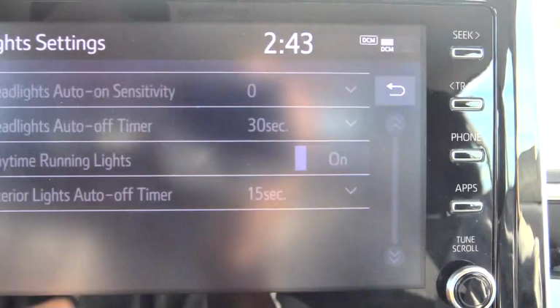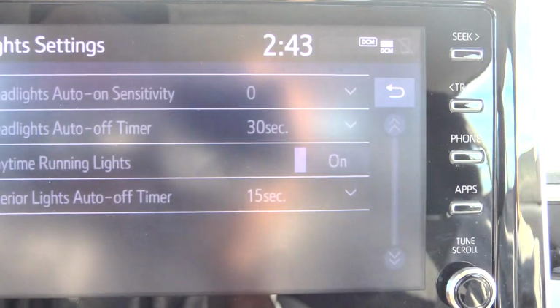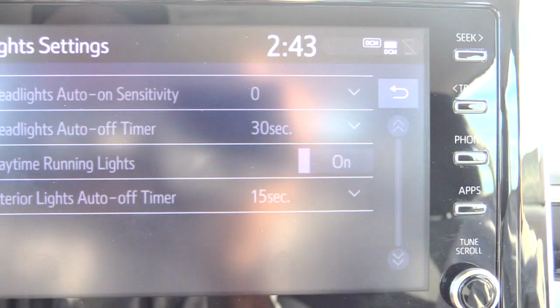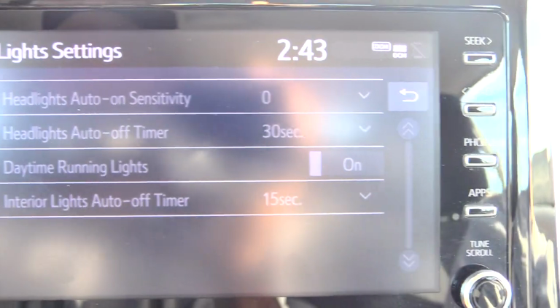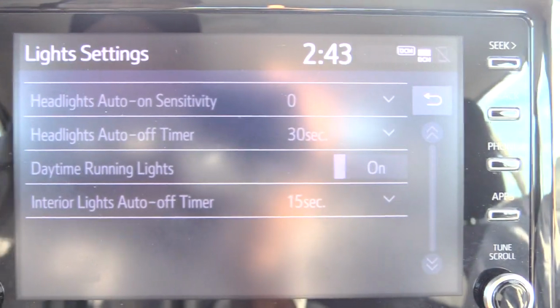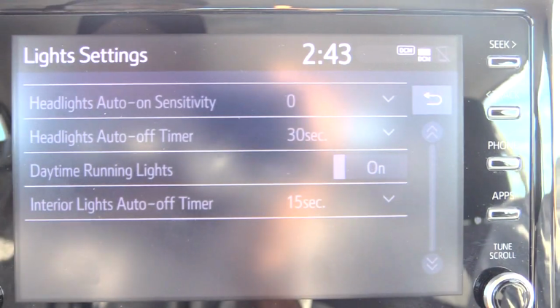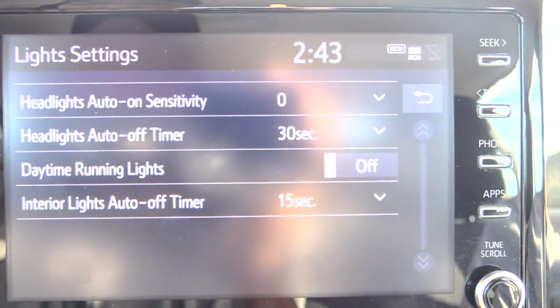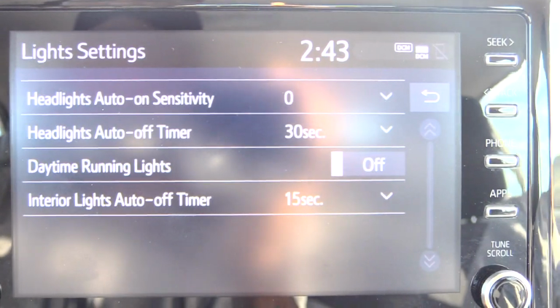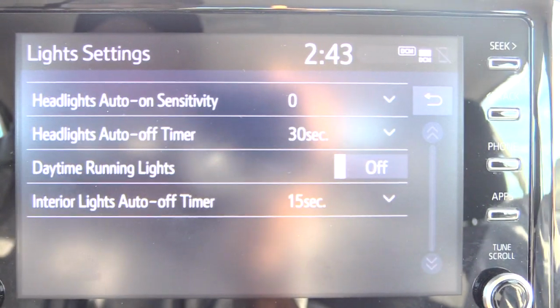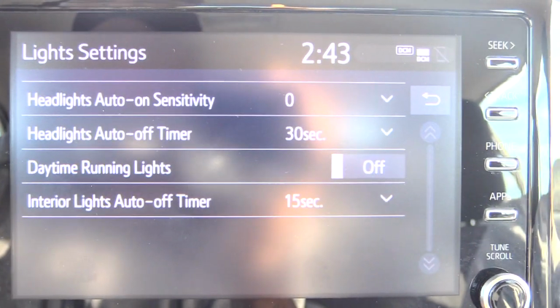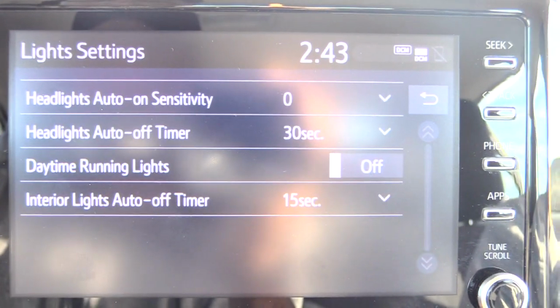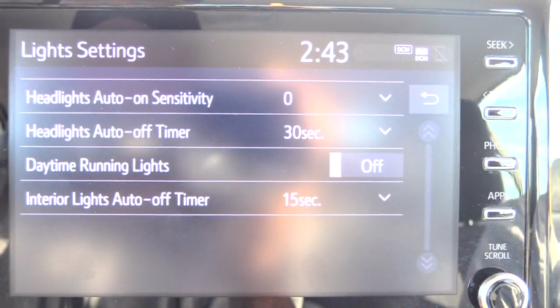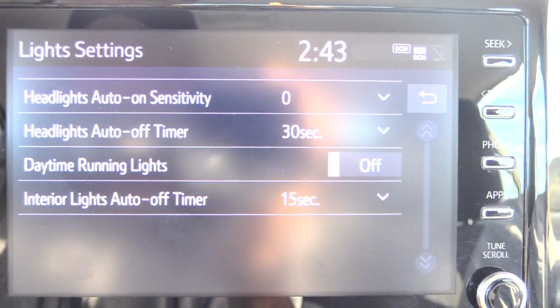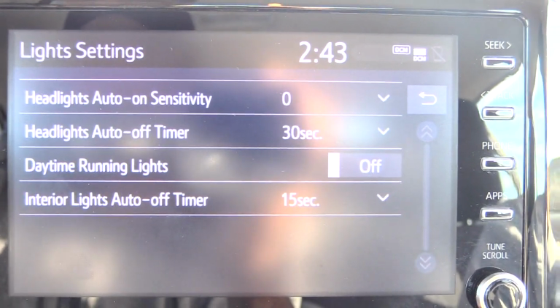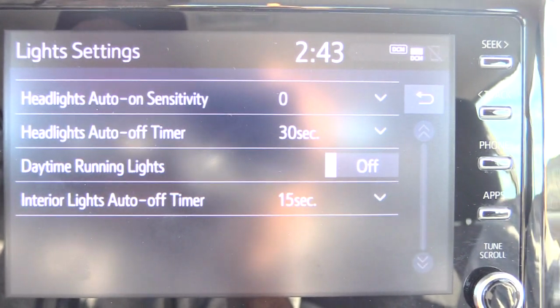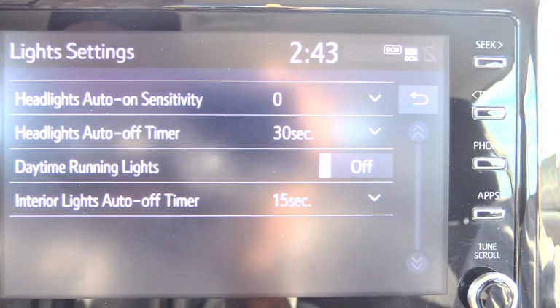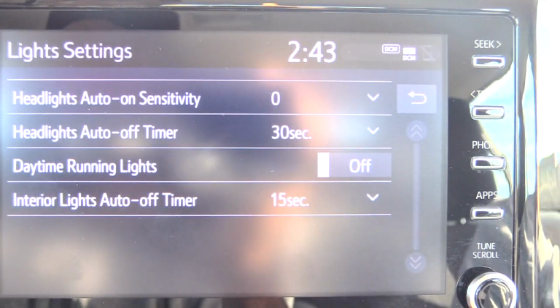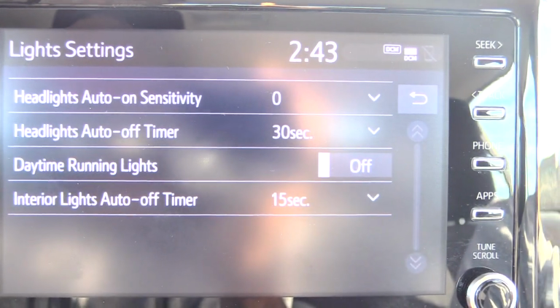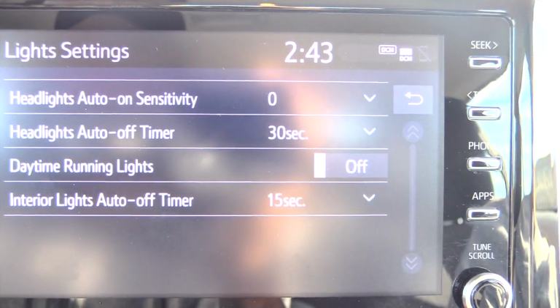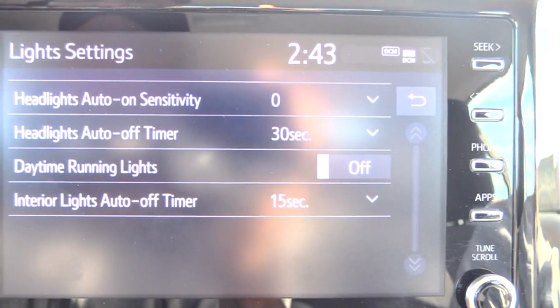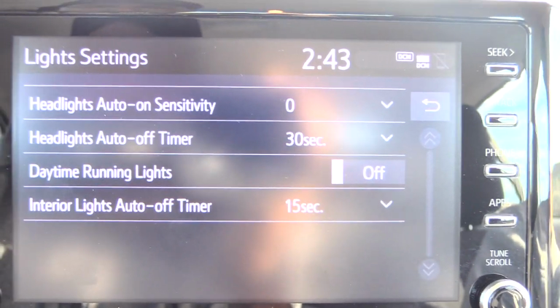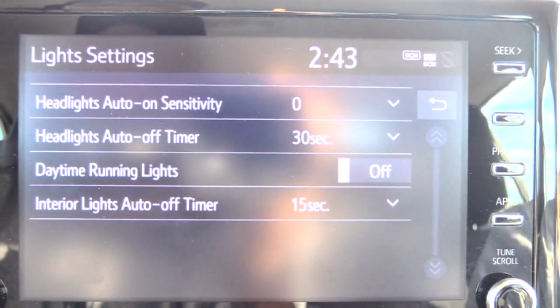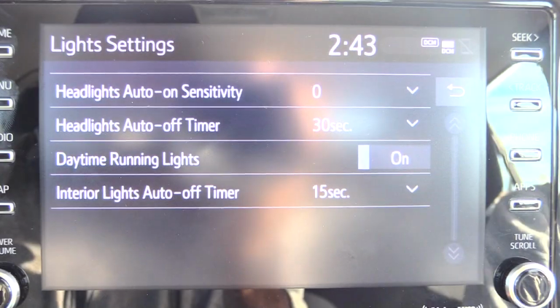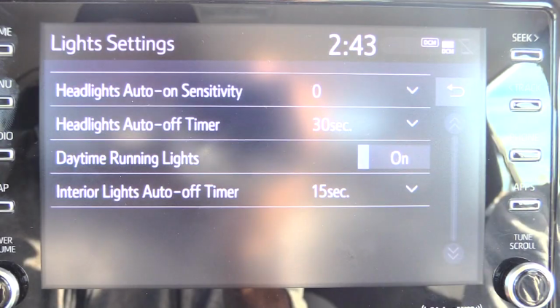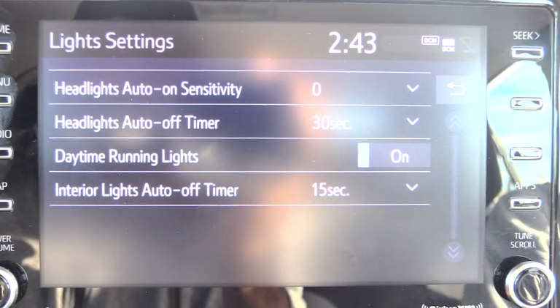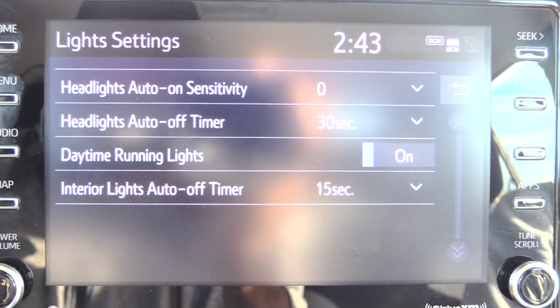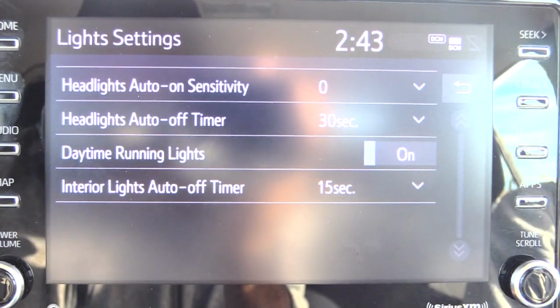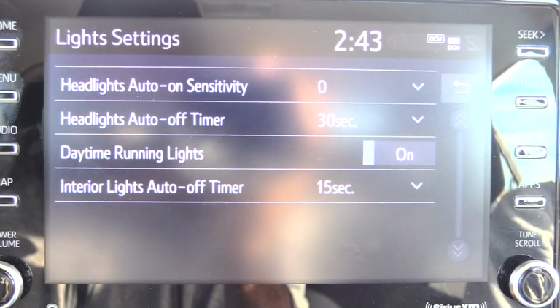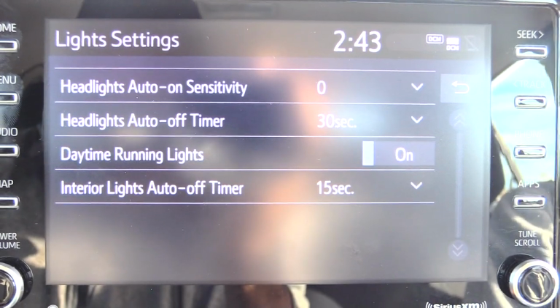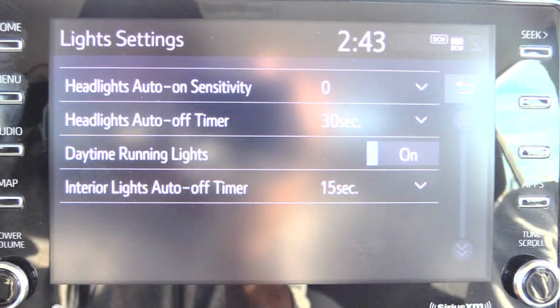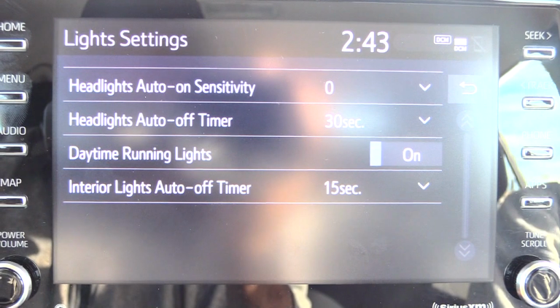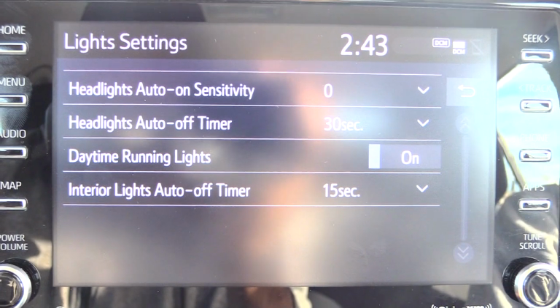Now all you have to do is press right here — these are currently on — to turn them off. Press that and now it's going to be off.